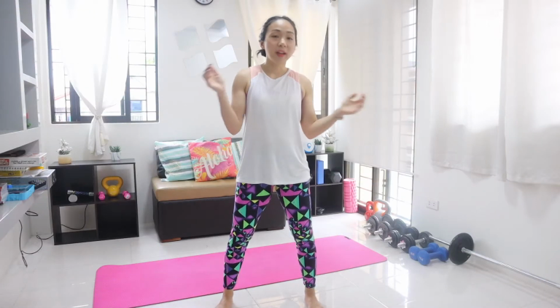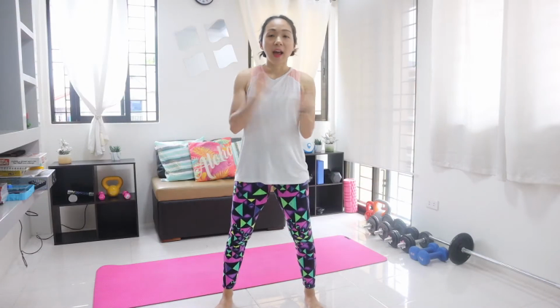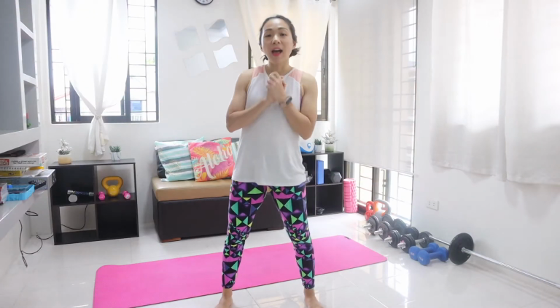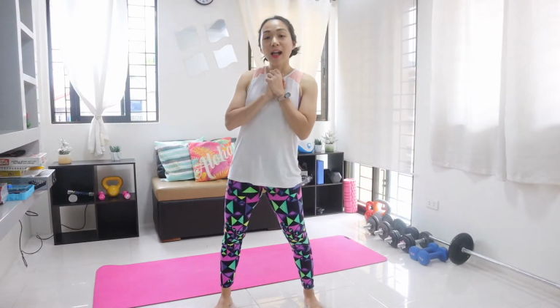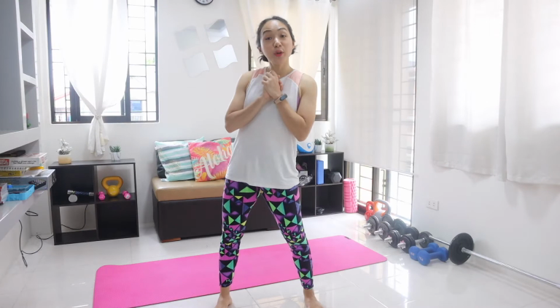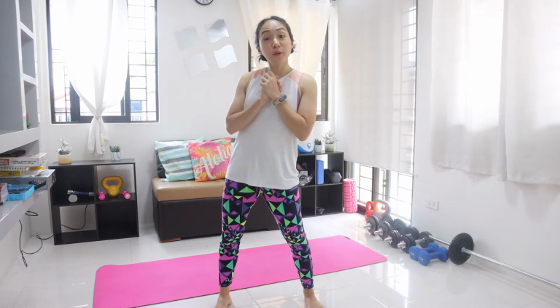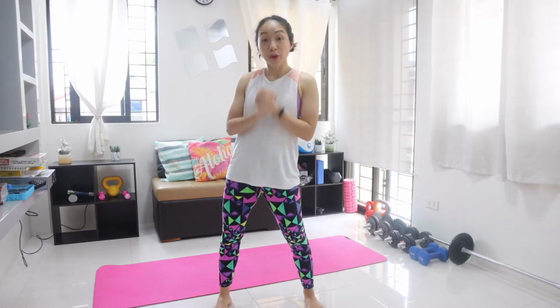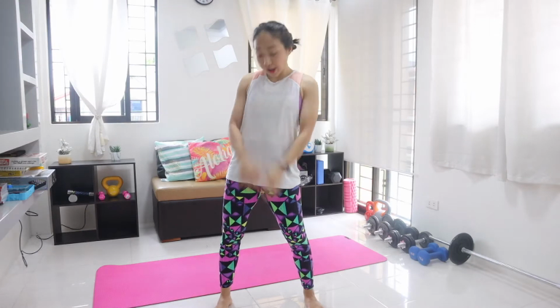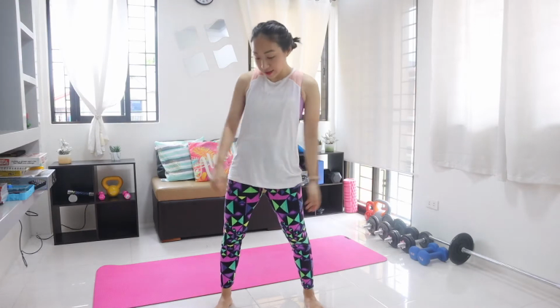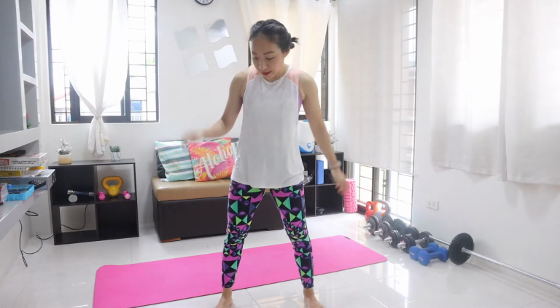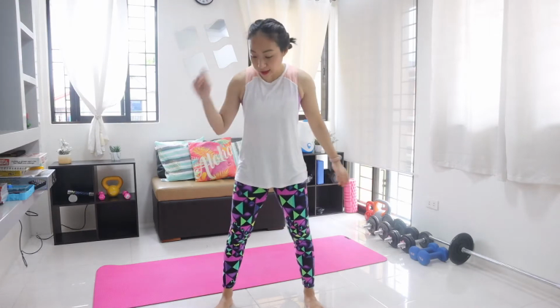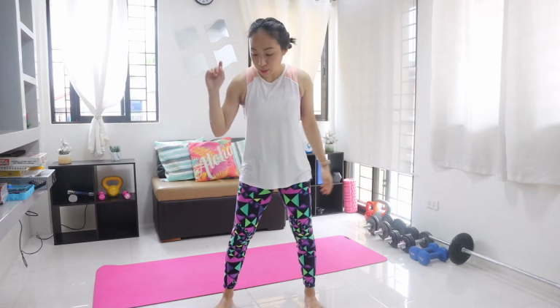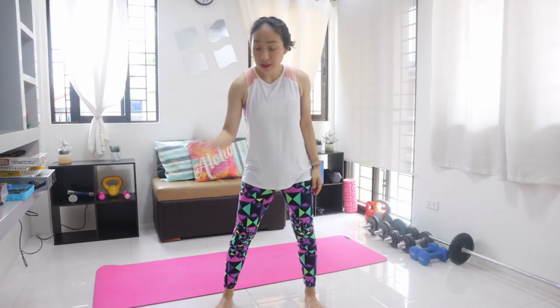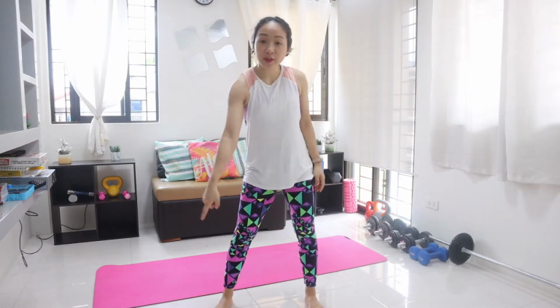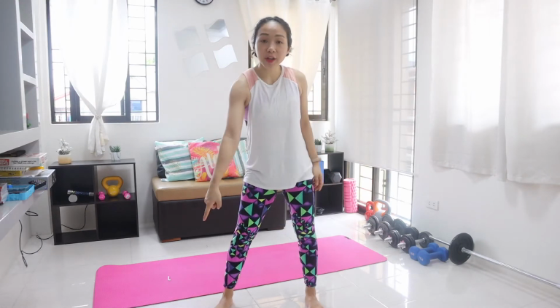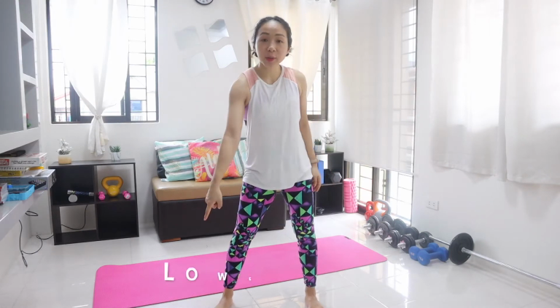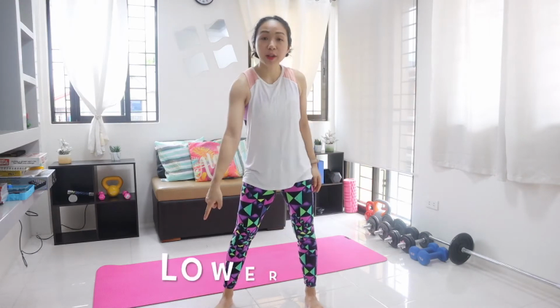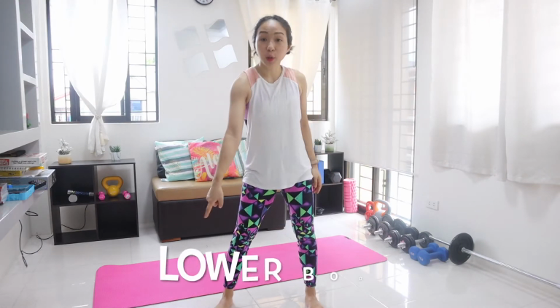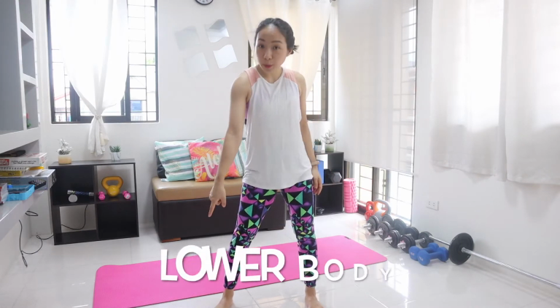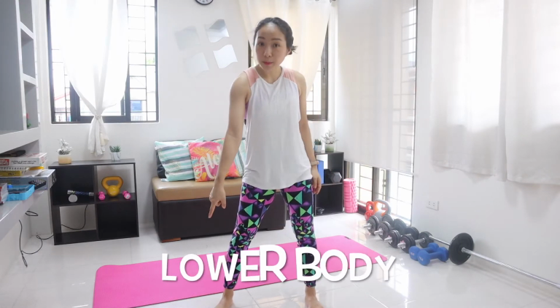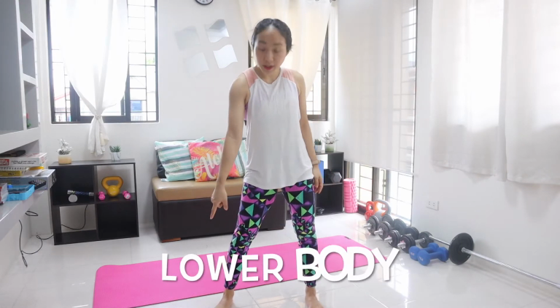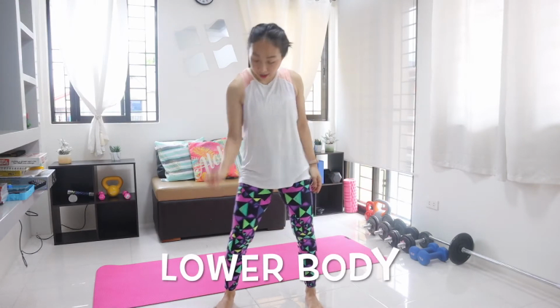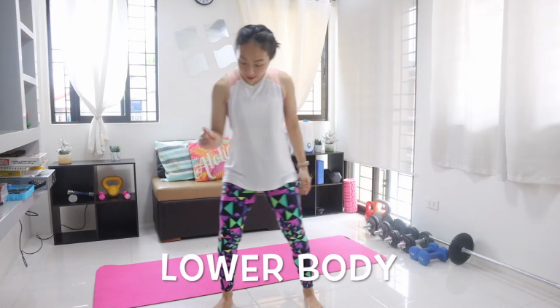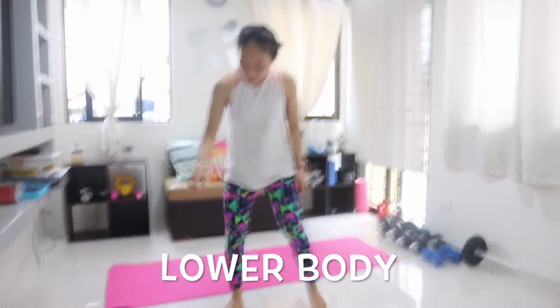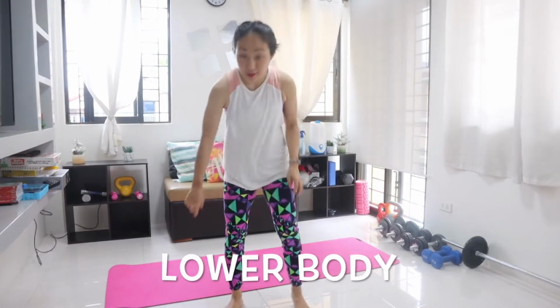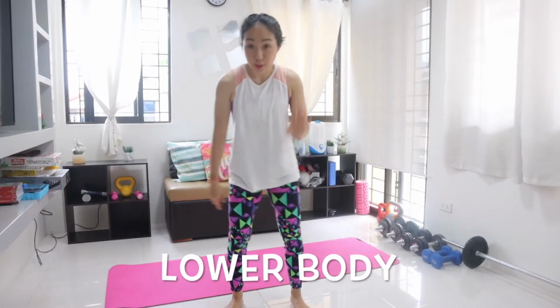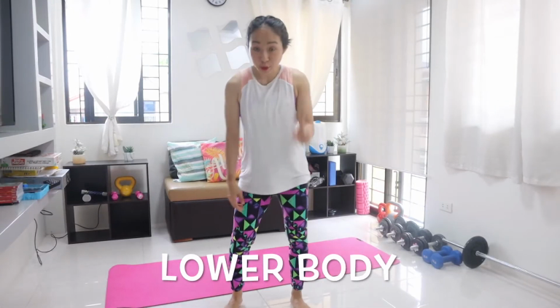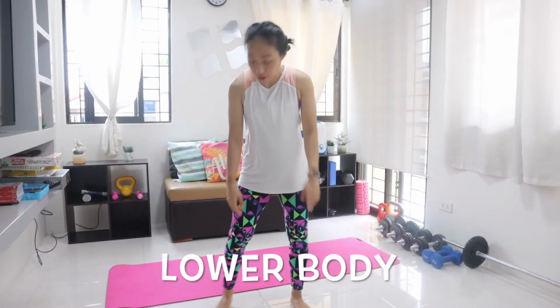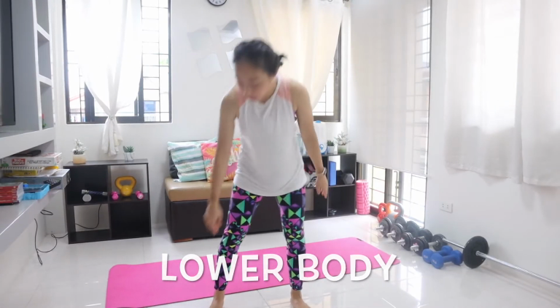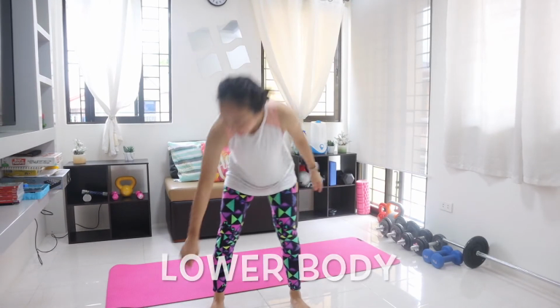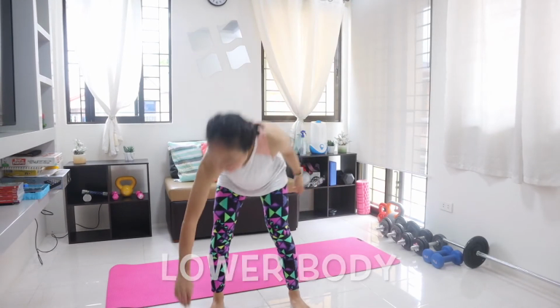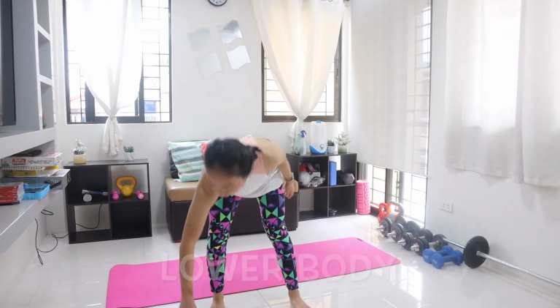I'll go first, and we'll start with lower body. Bulat ako ng isa.